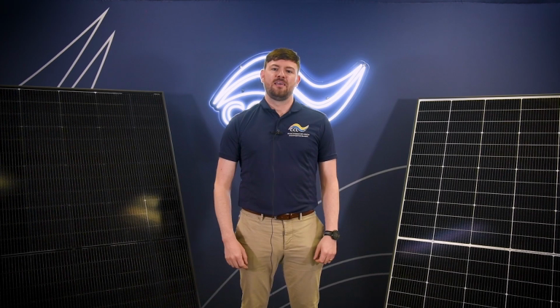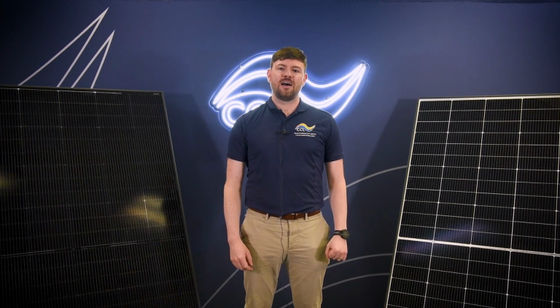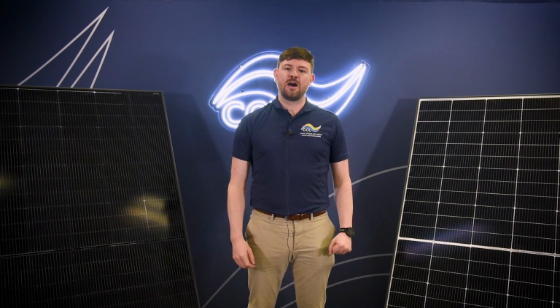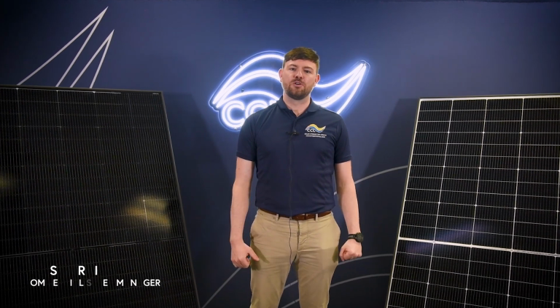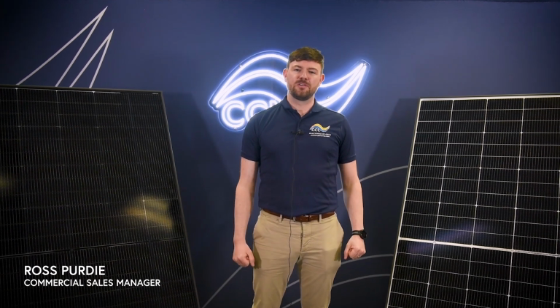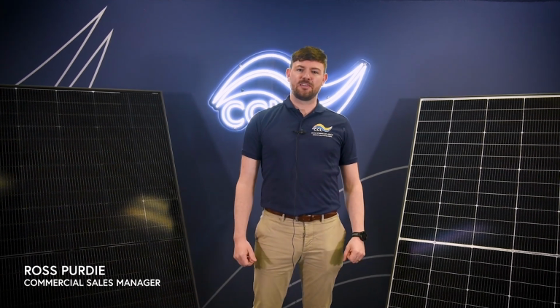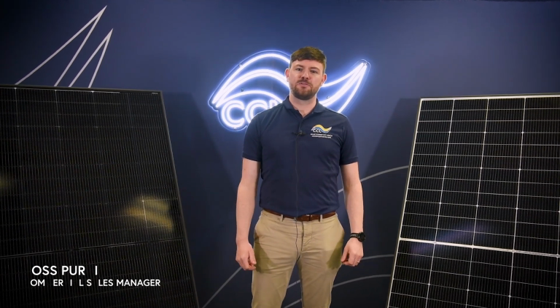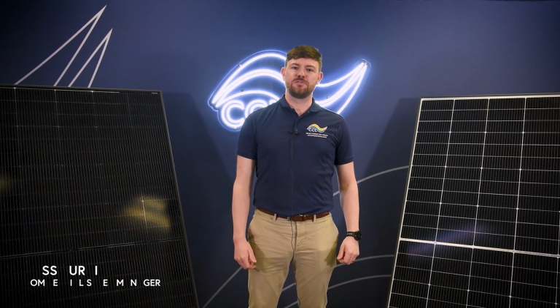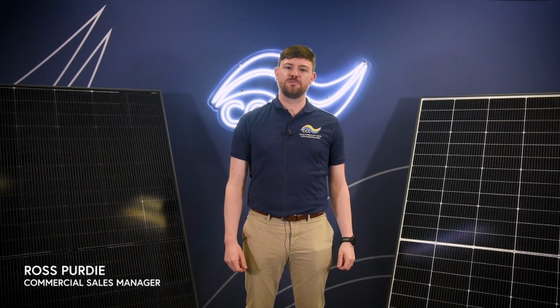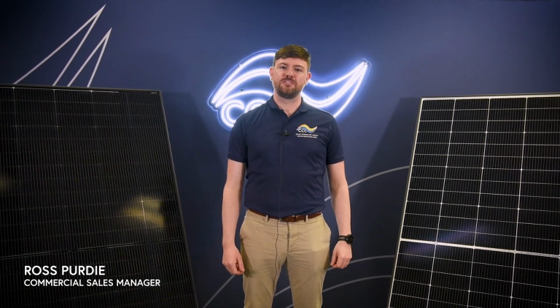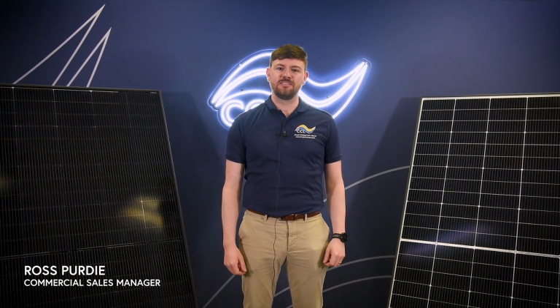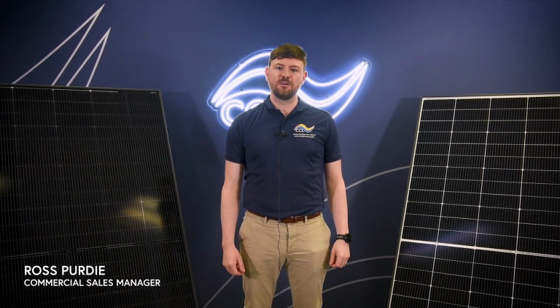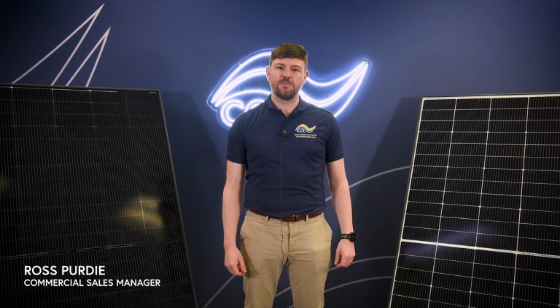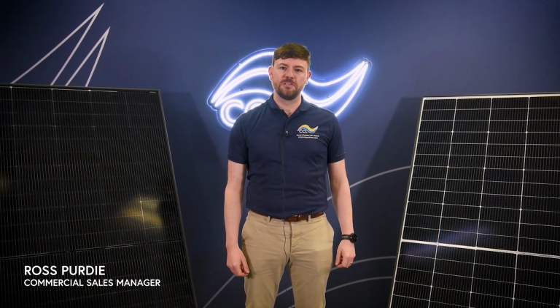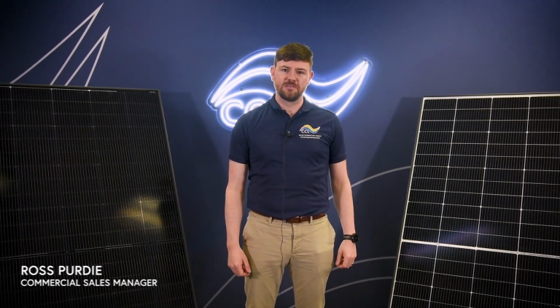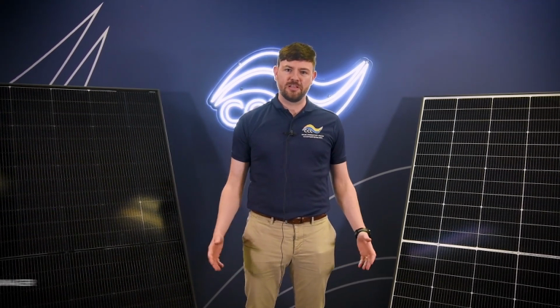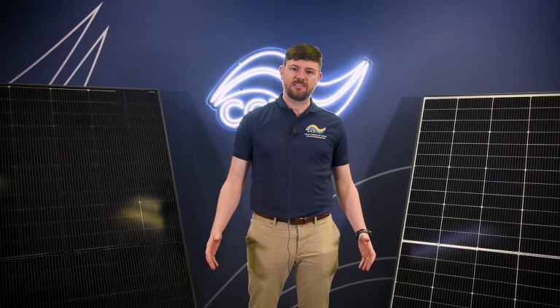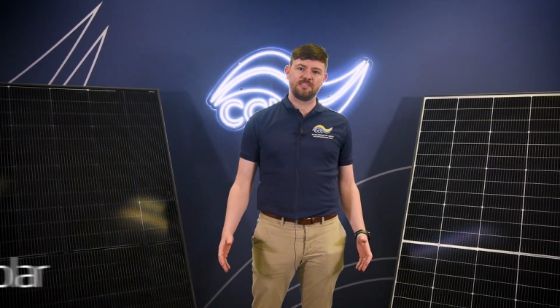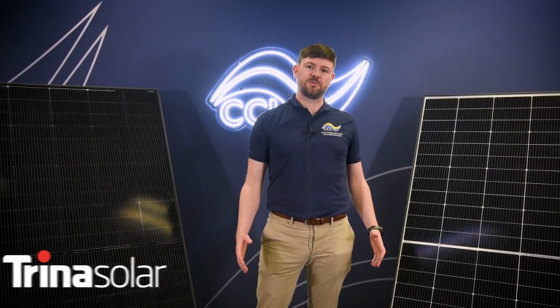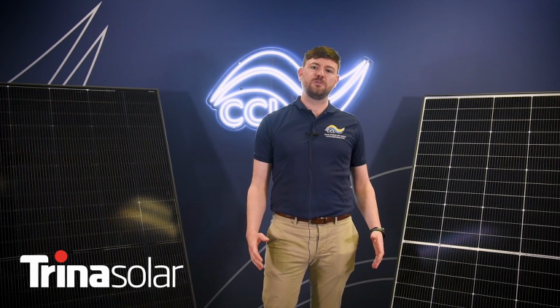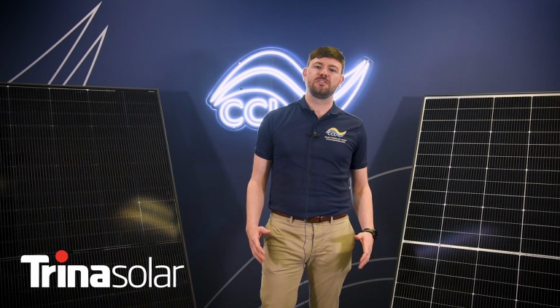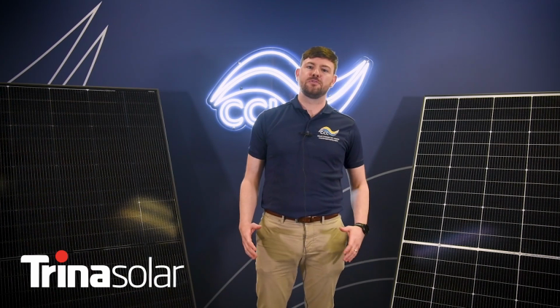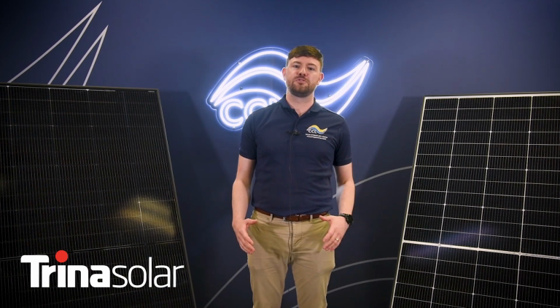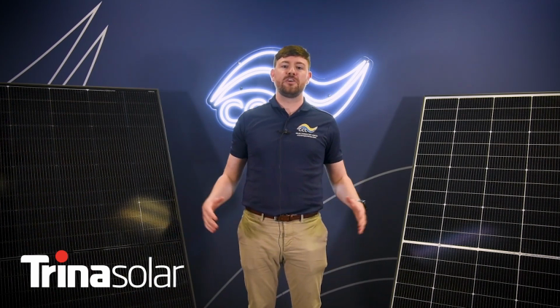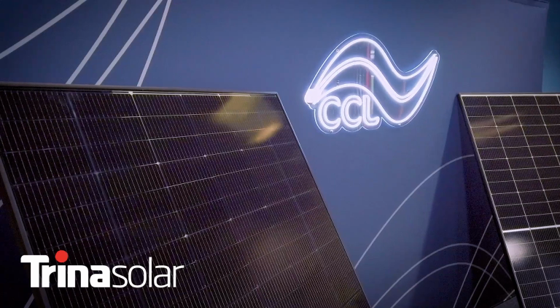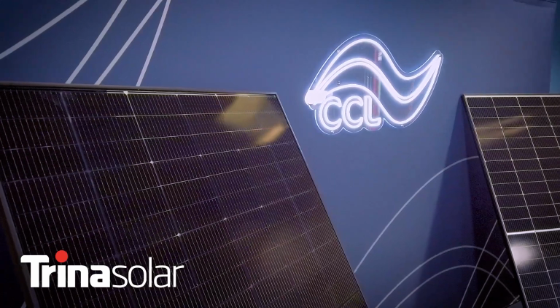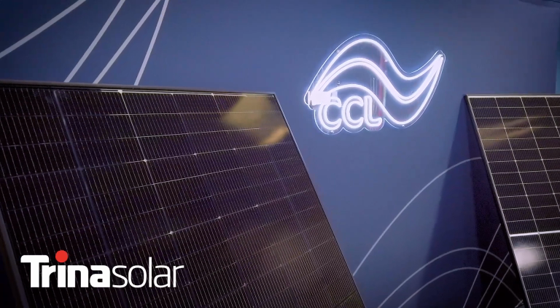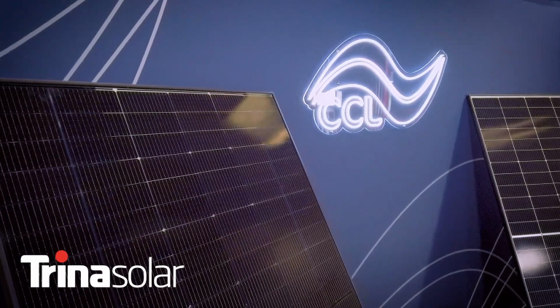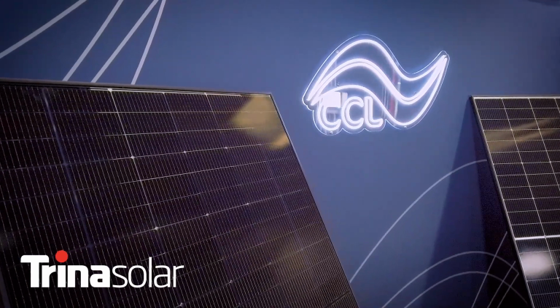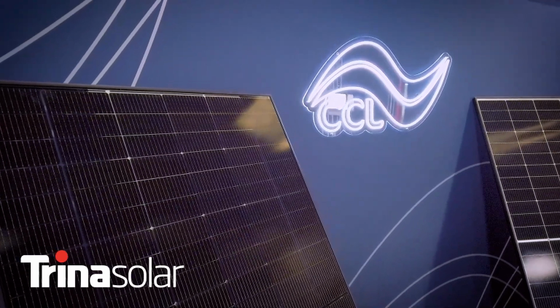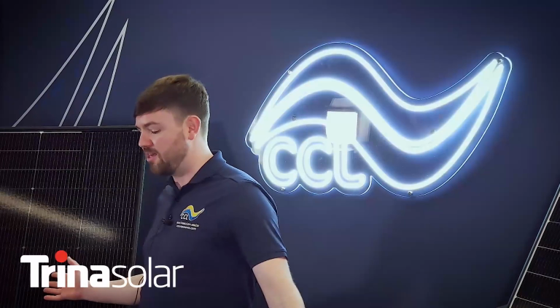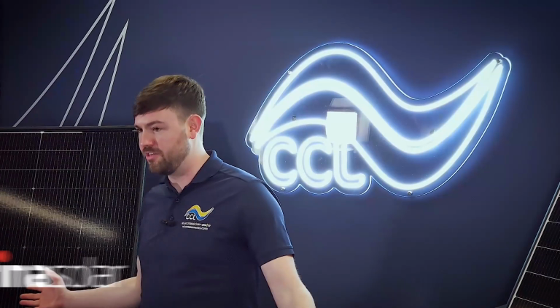Hi, I'm Ross Pardee, Commercial Sales Manager at CCL Components. I'm here today to talk about Trina Solar's new Vertex S Plus Geo-Glass range.